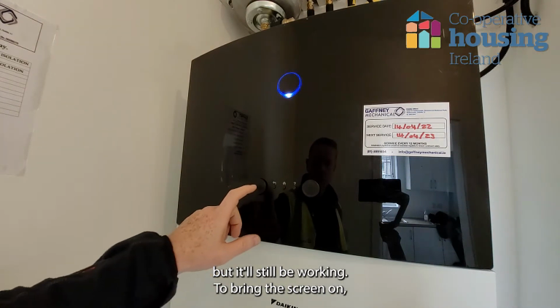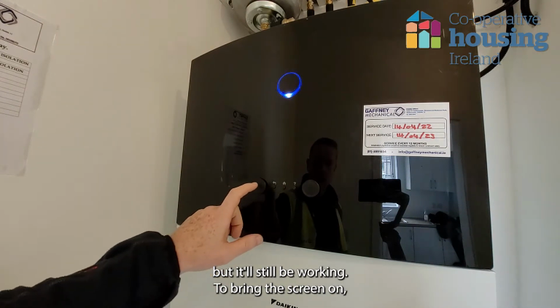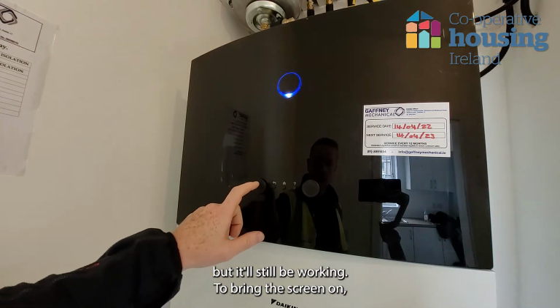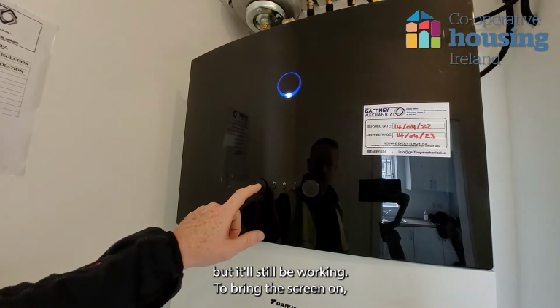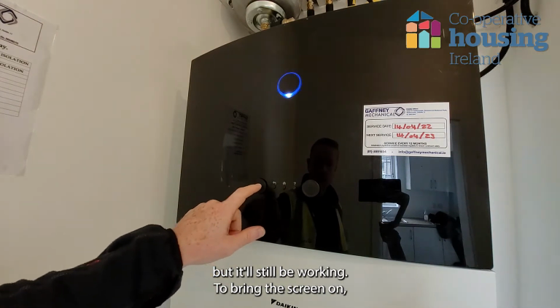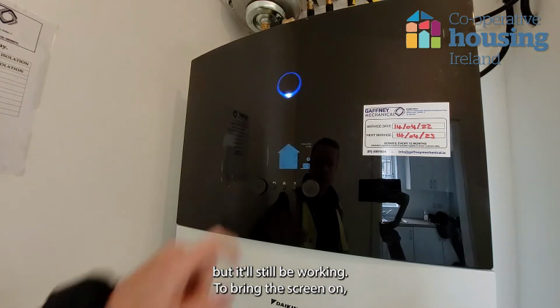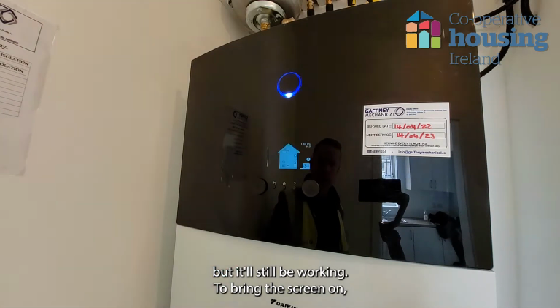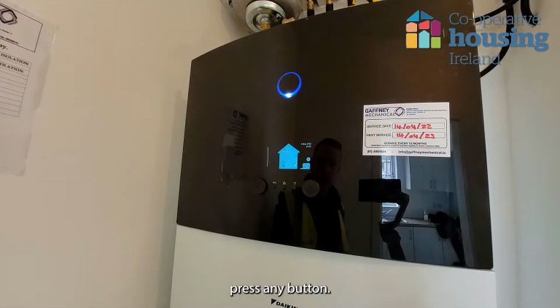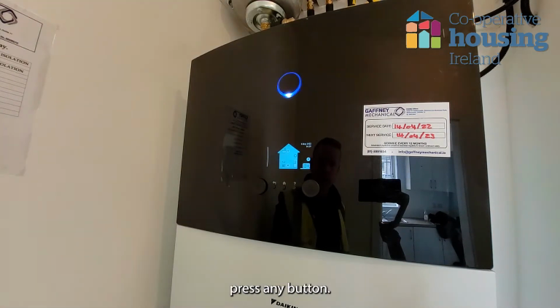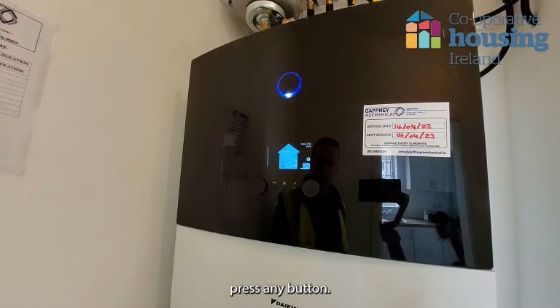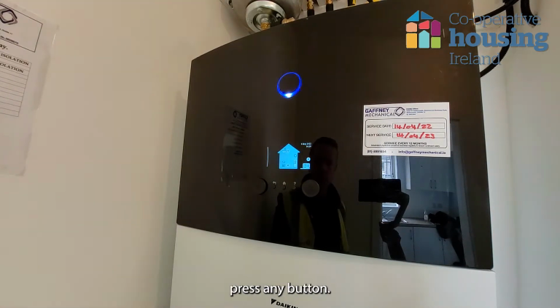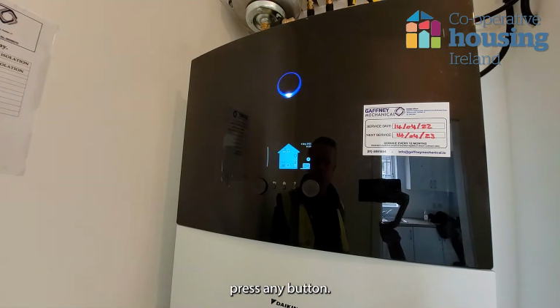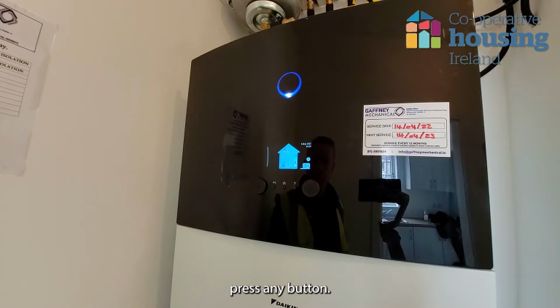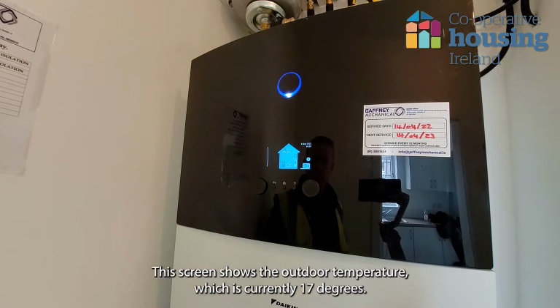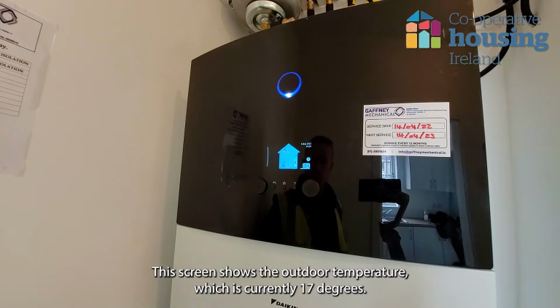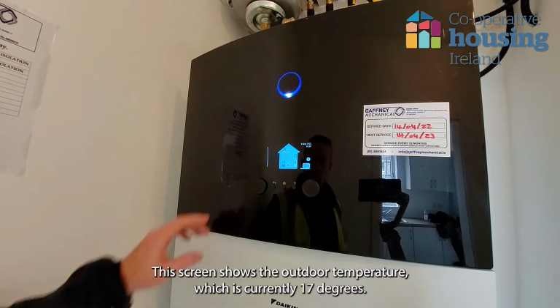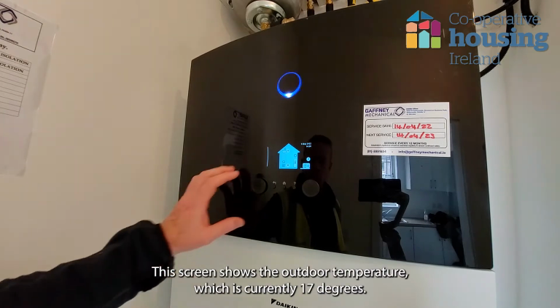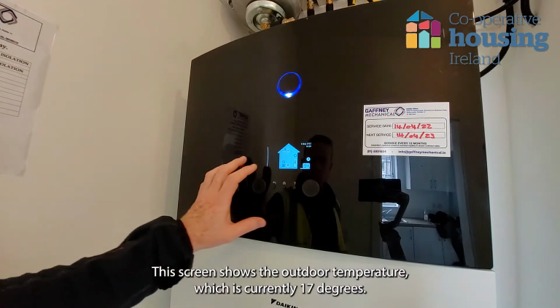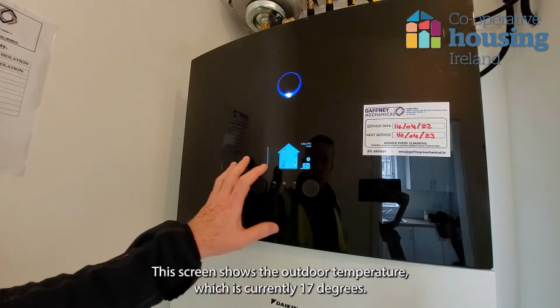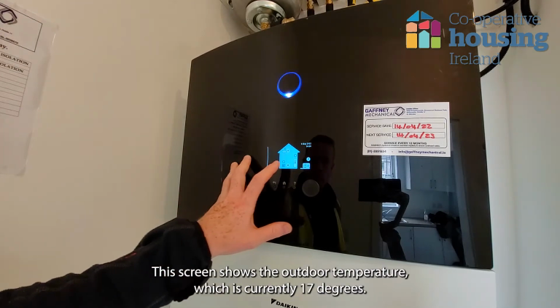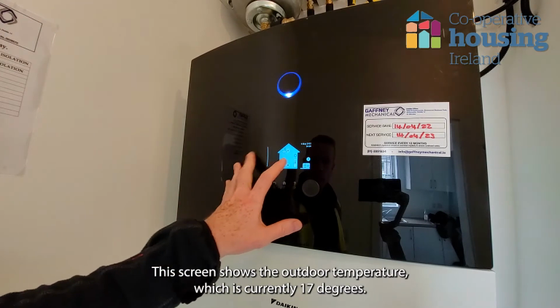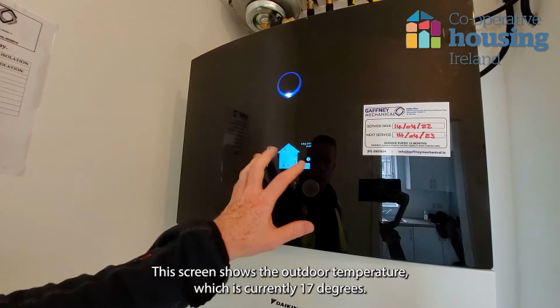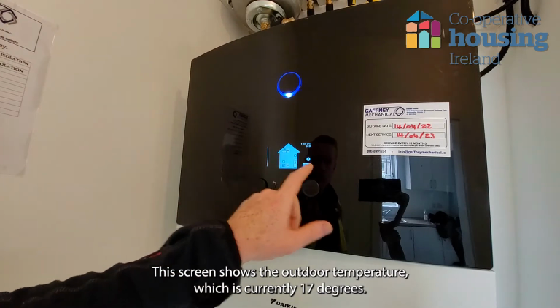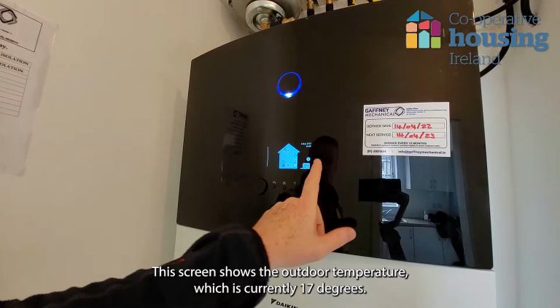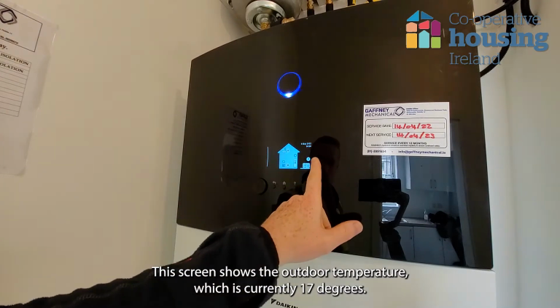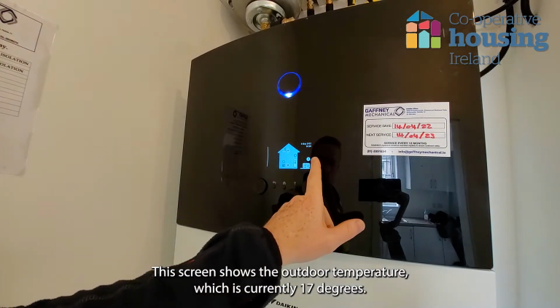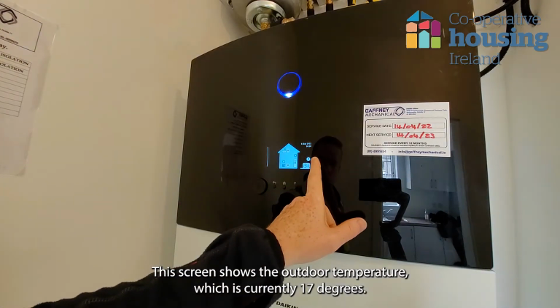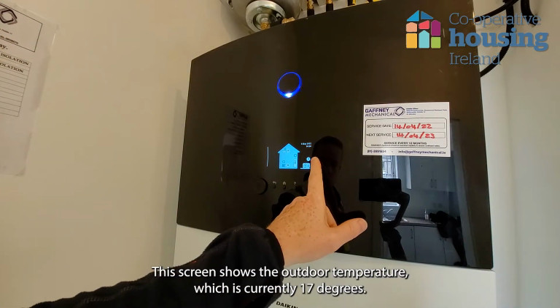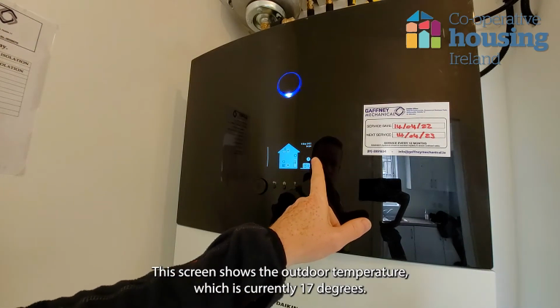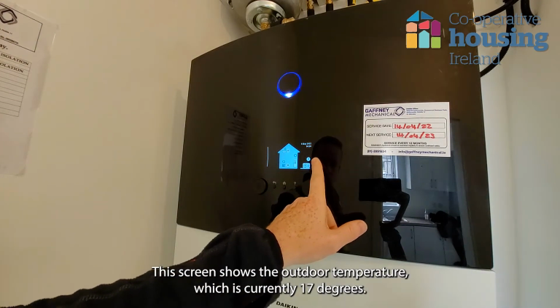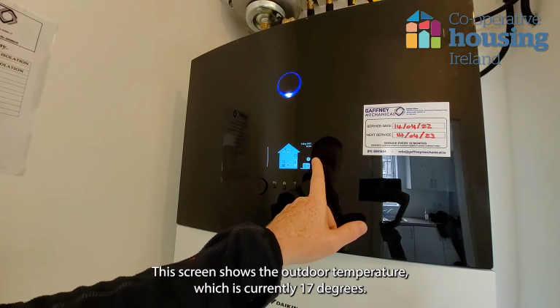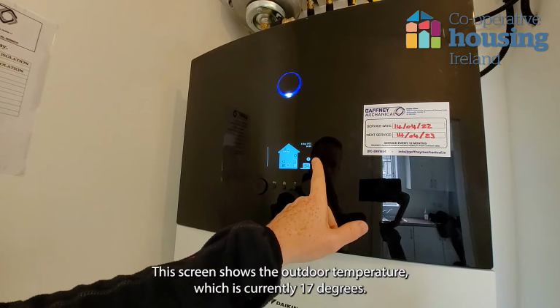To bring the screen on, press any button. This screen shows the outdoor temperature, which is currently 17 degrees.